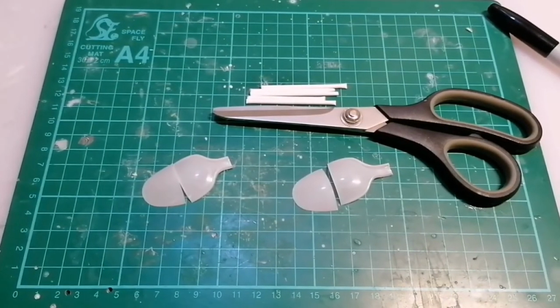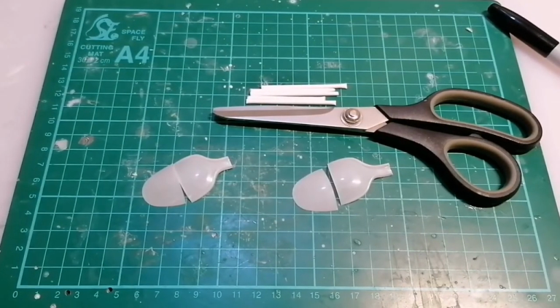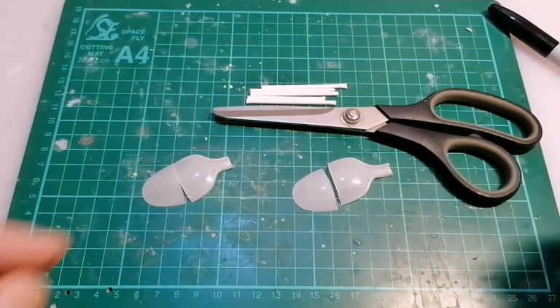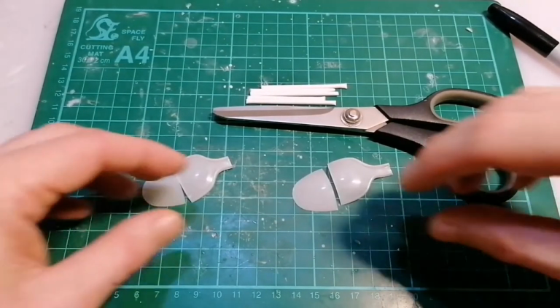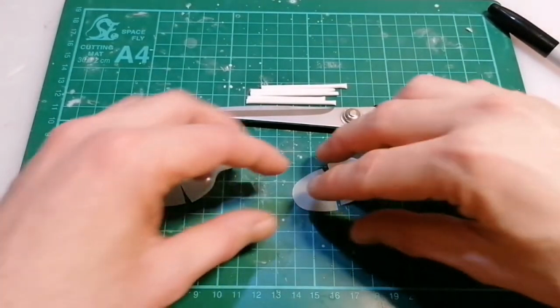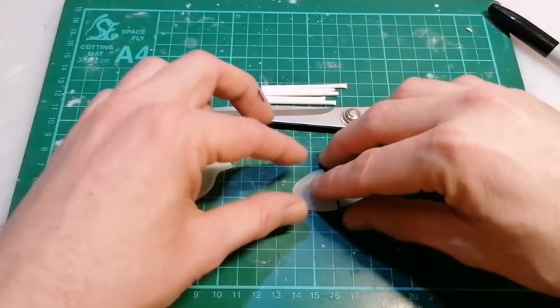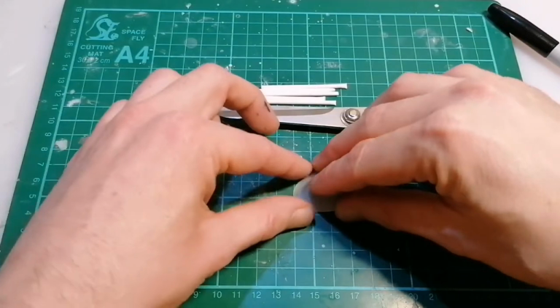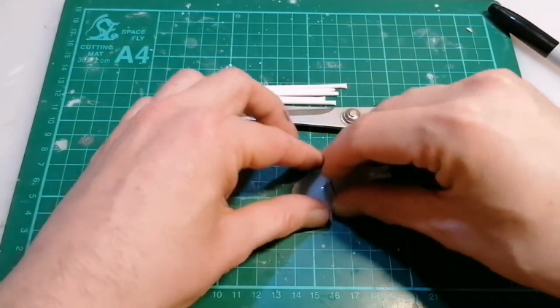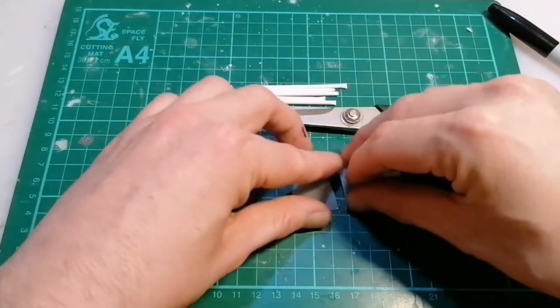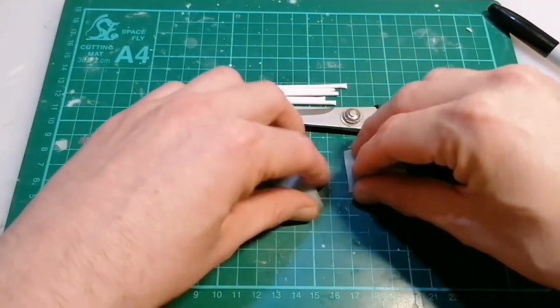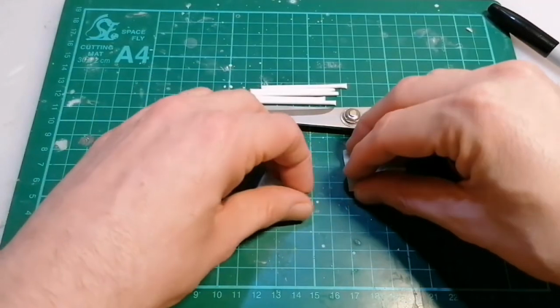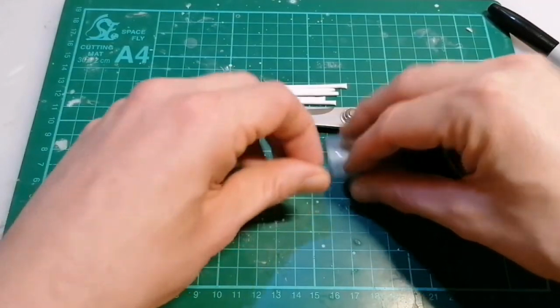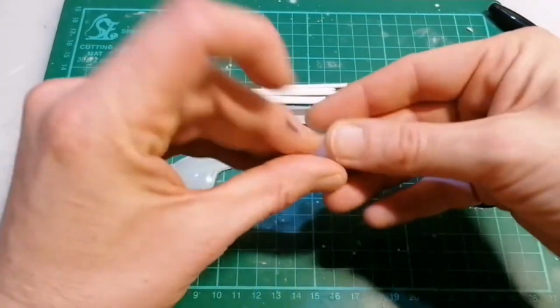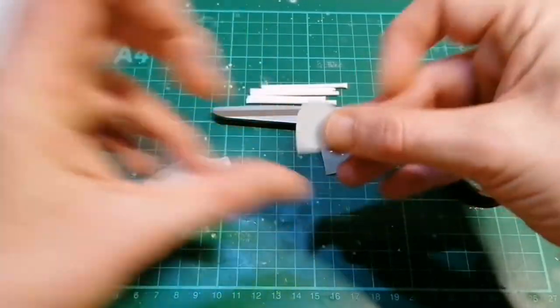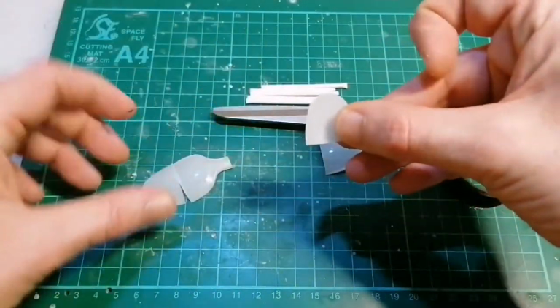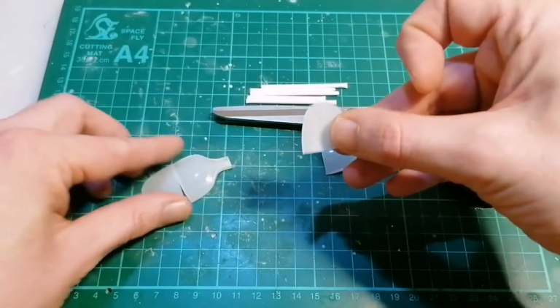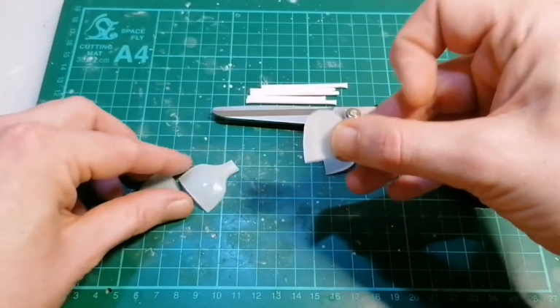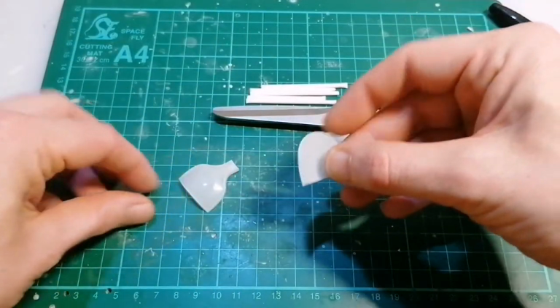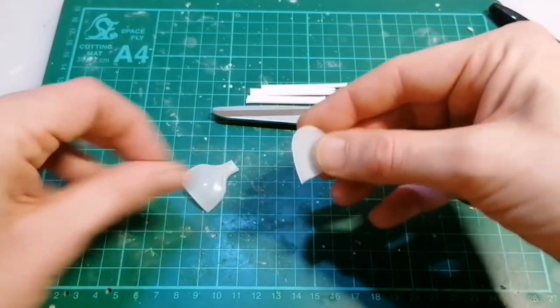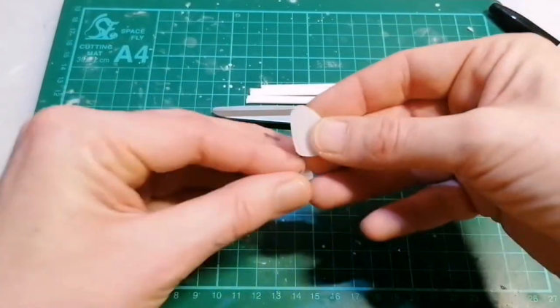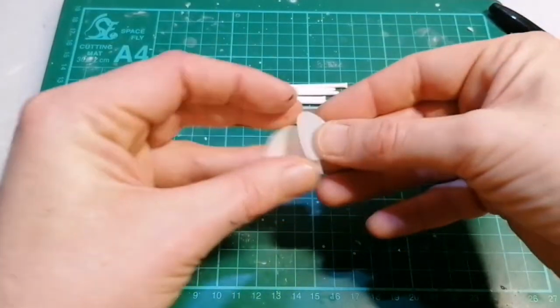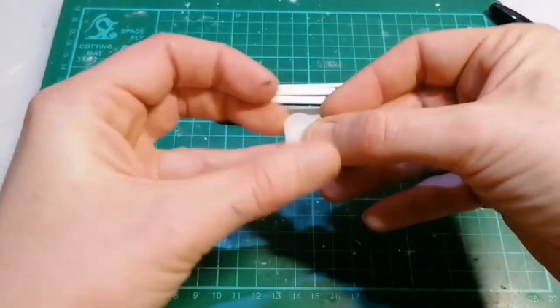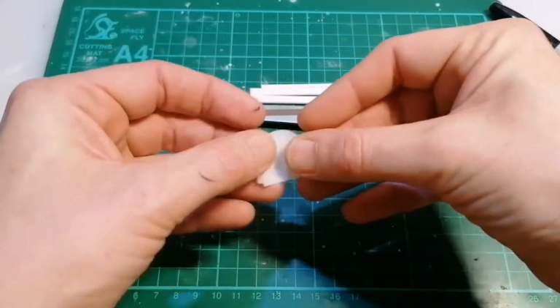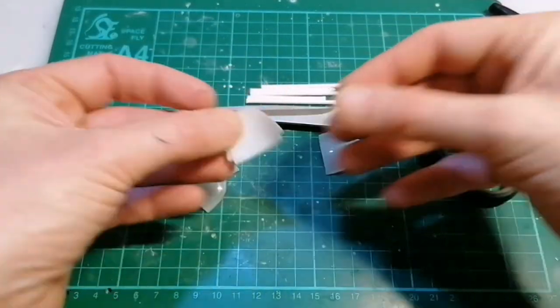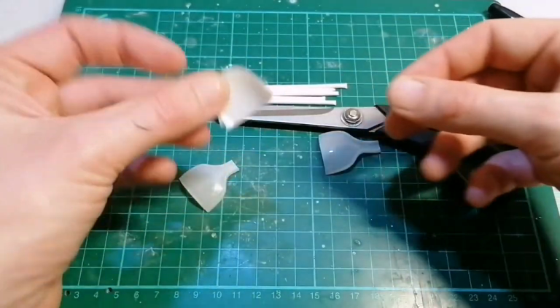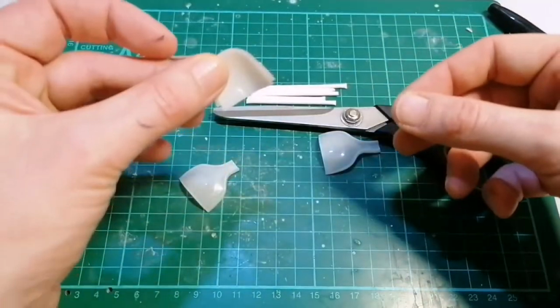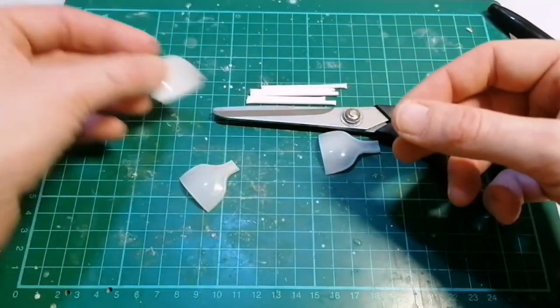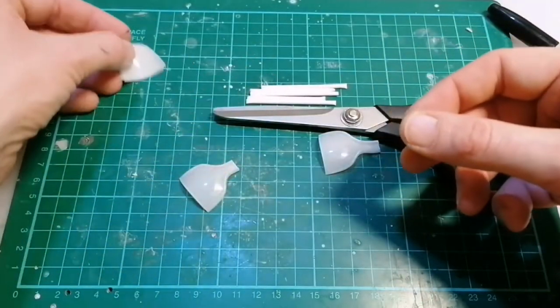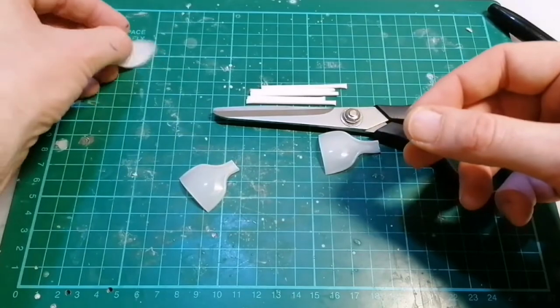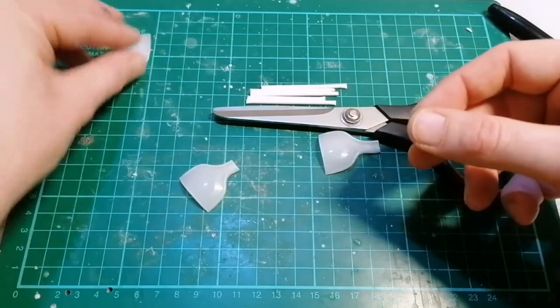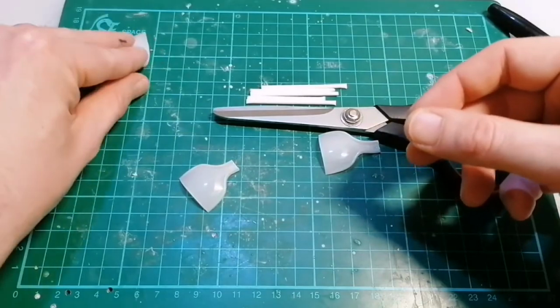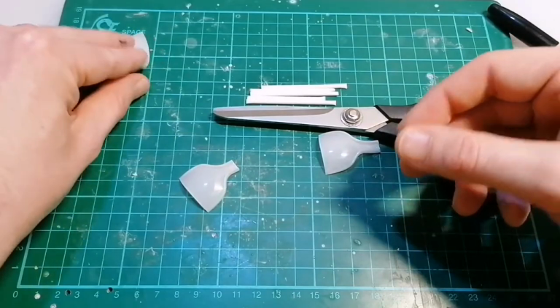Keep the off-cuts of the spoons there because they're gonna make good palms later on. Basically keep everything - just don't throw anything out.